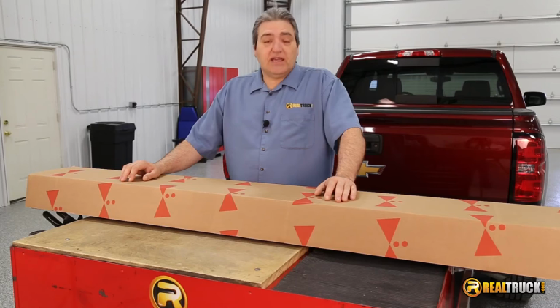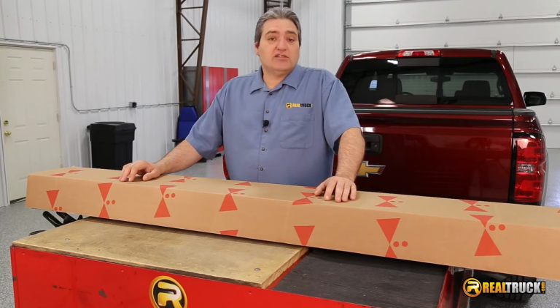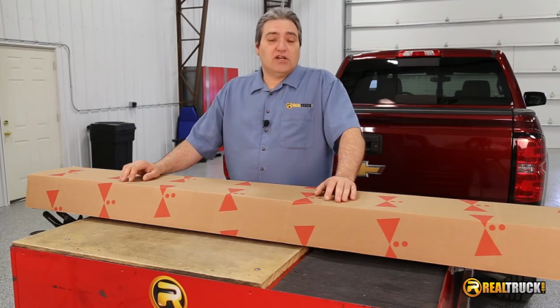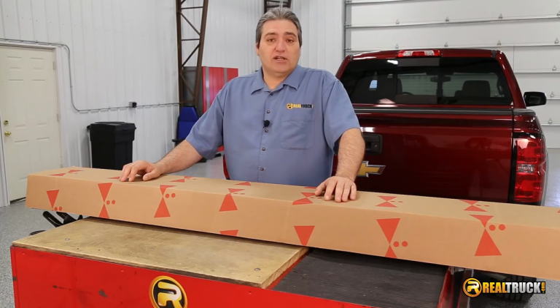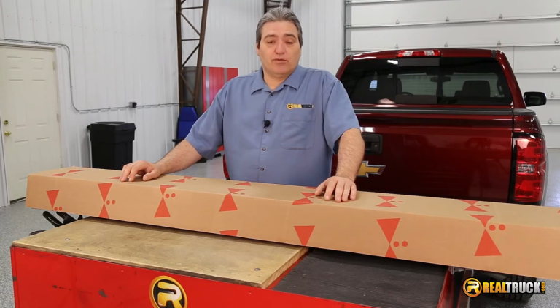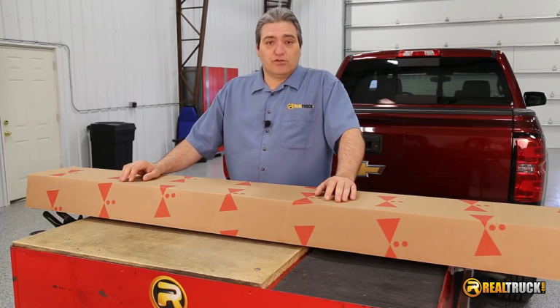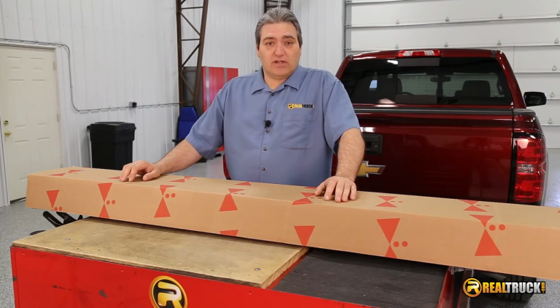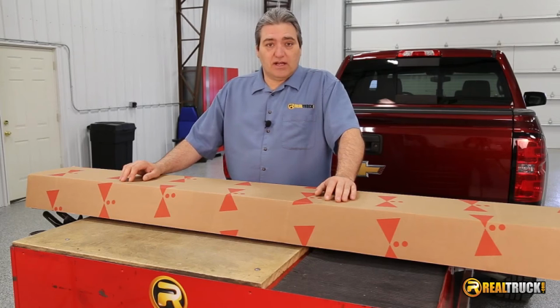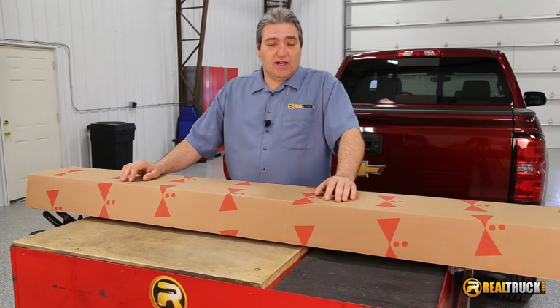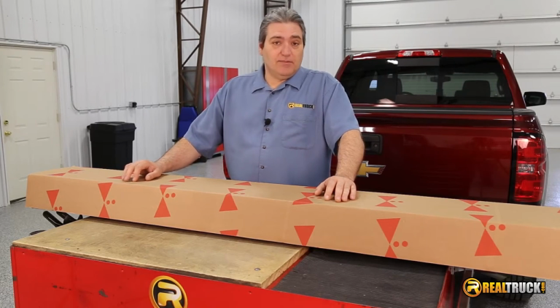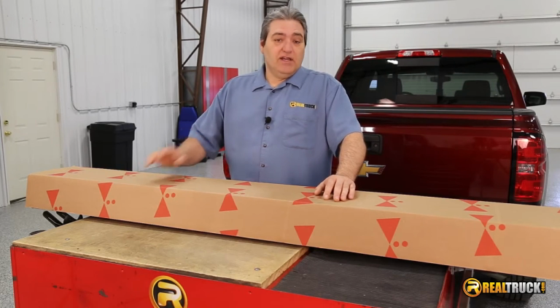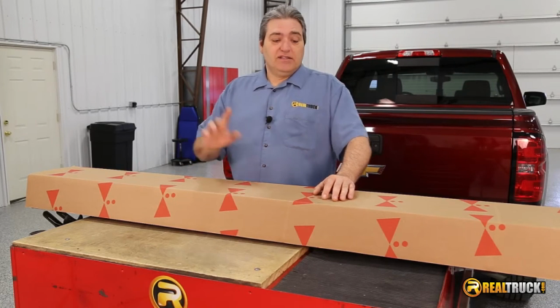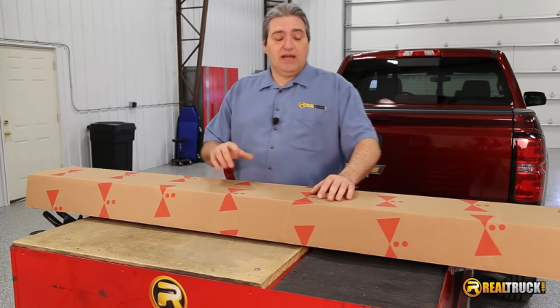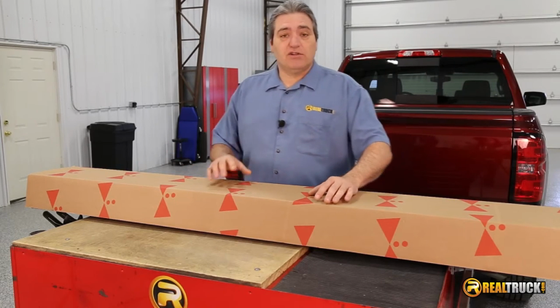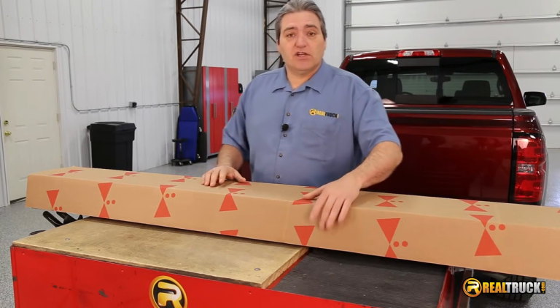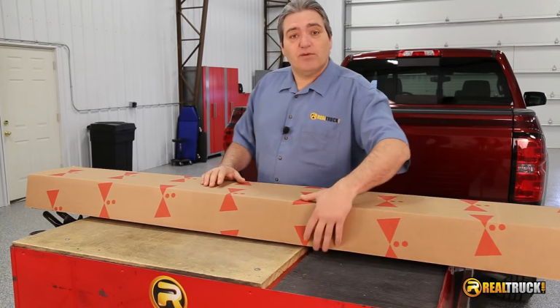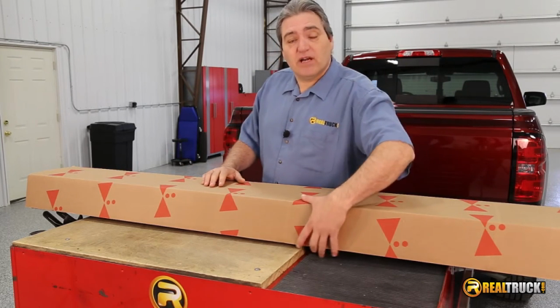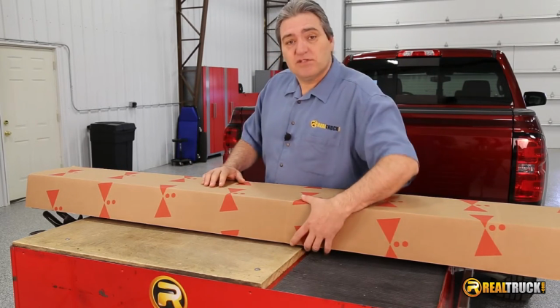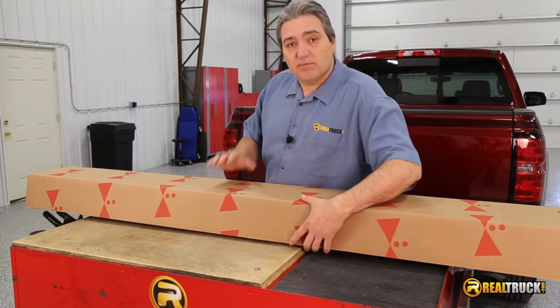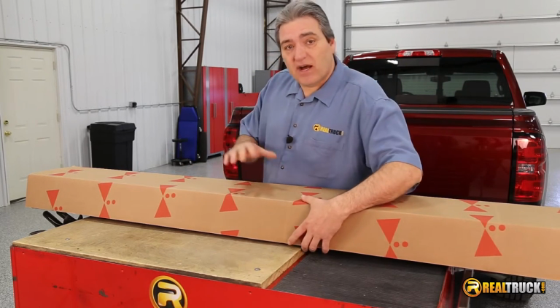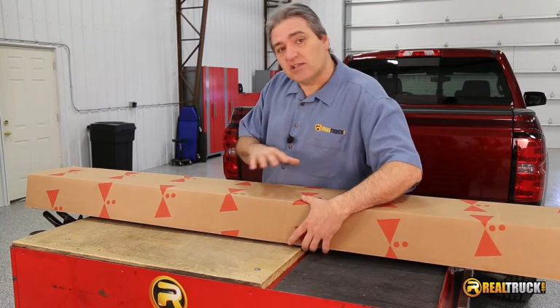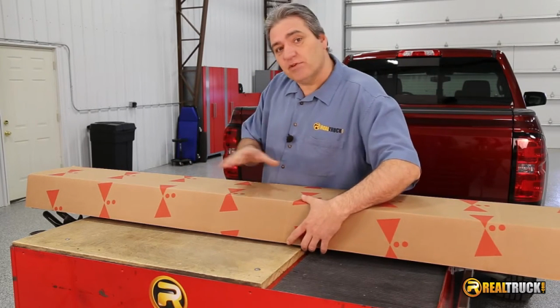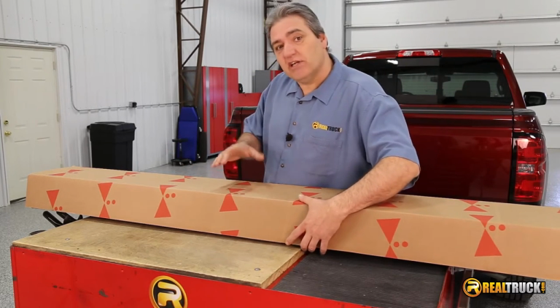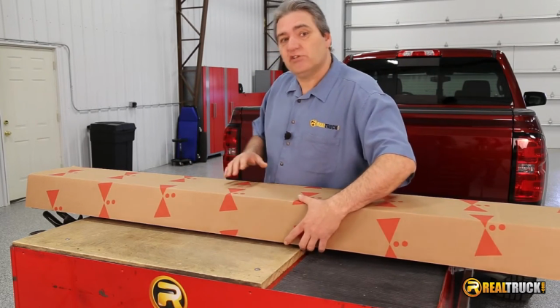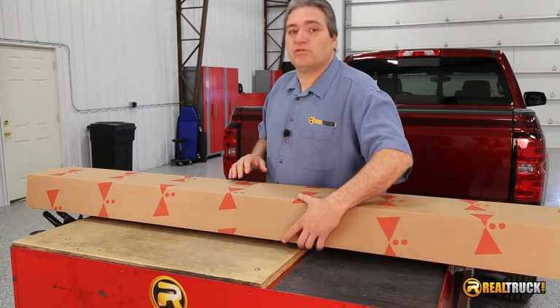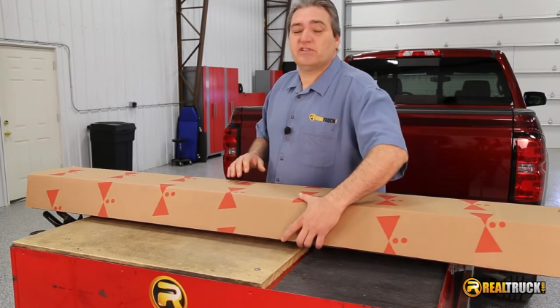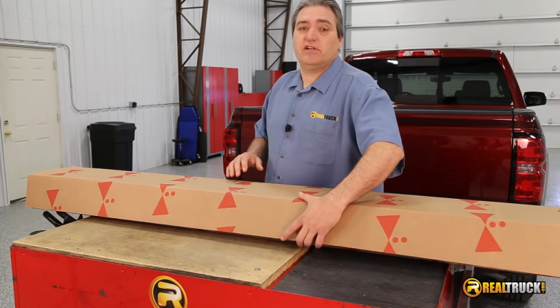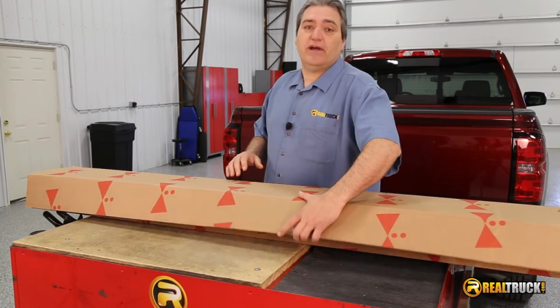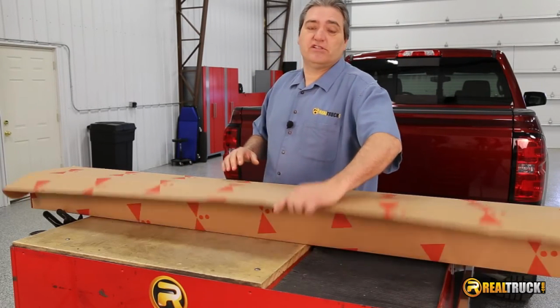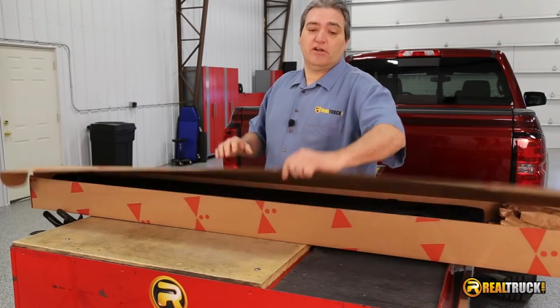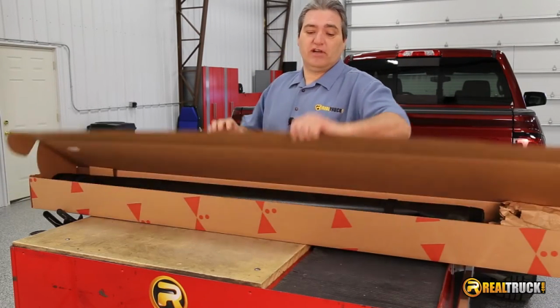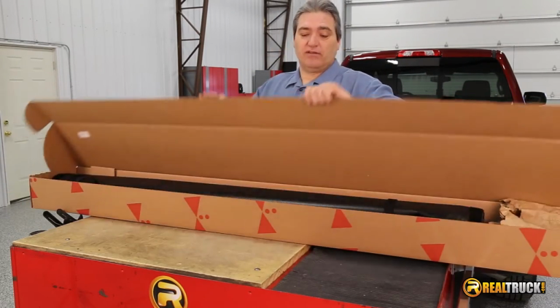Hey, guys. John here with realtruck.com. Today I wanna show you what comes in the box when you get your Truxedo Edge Tunnel Cover.